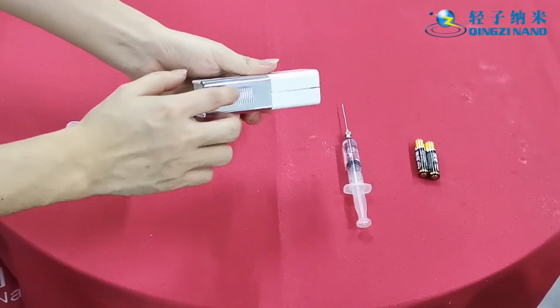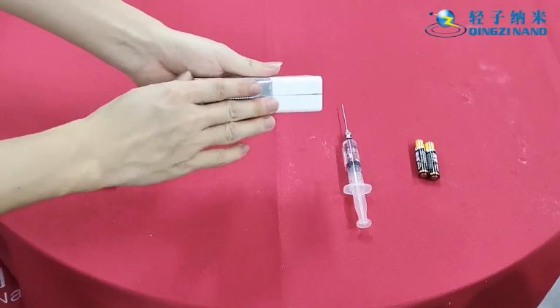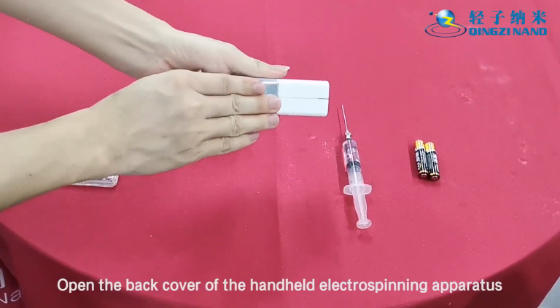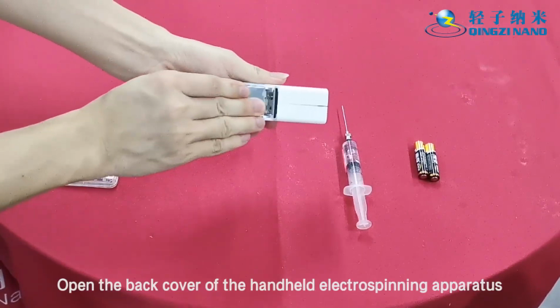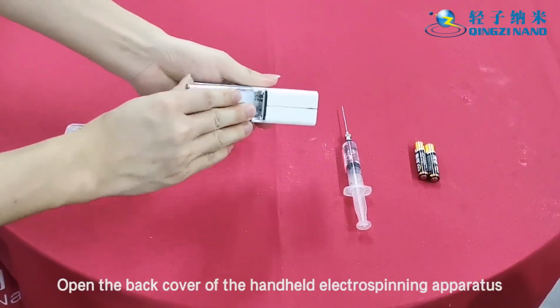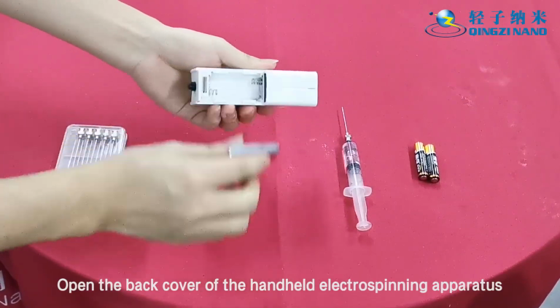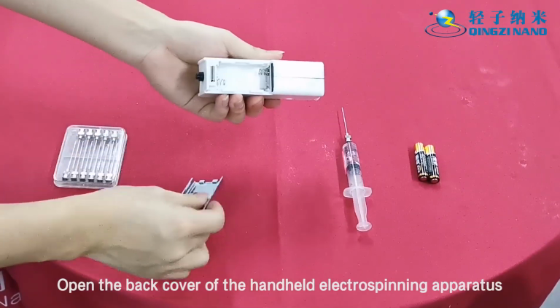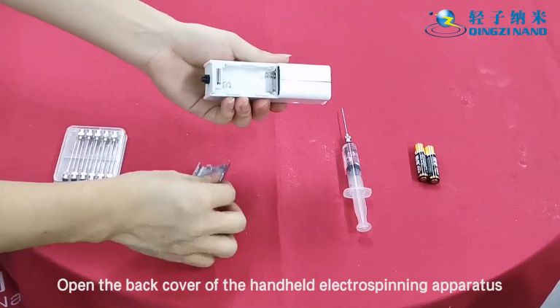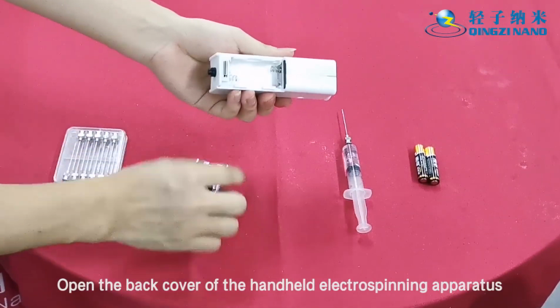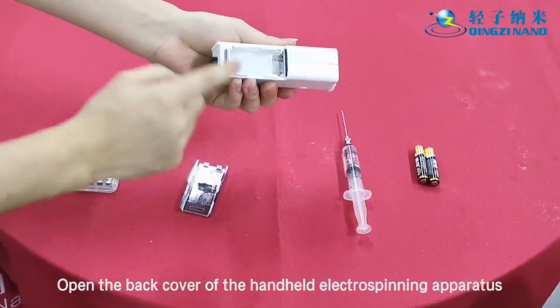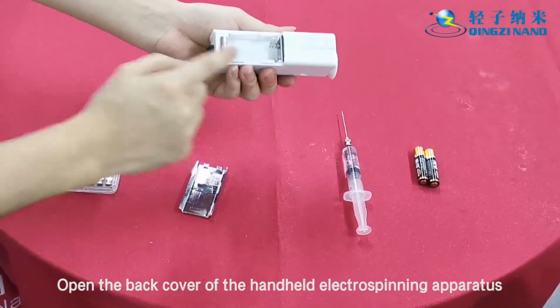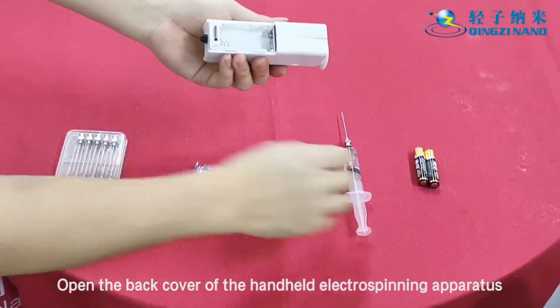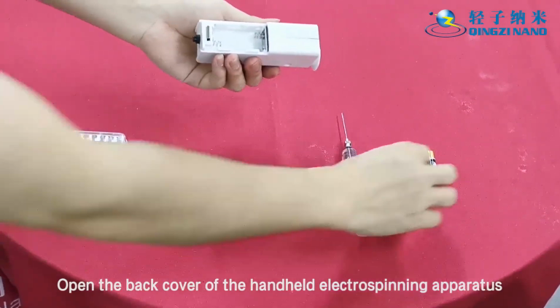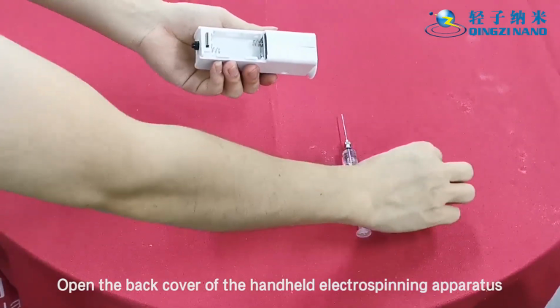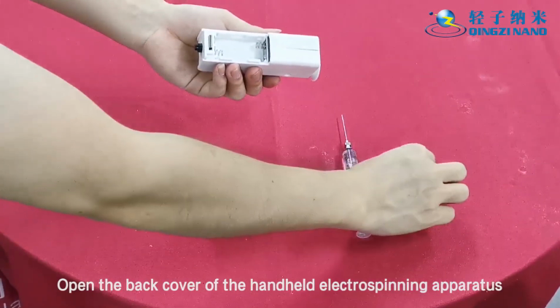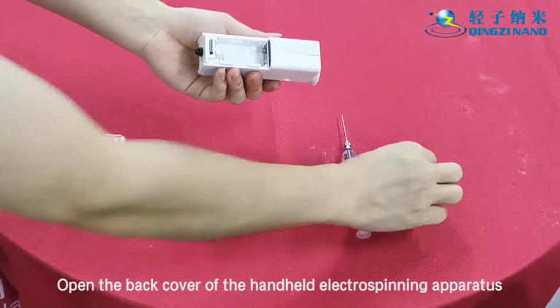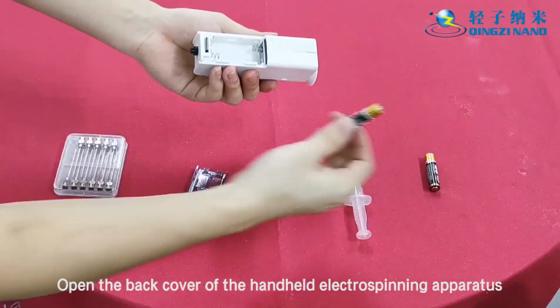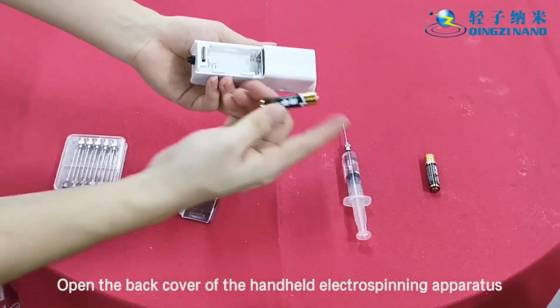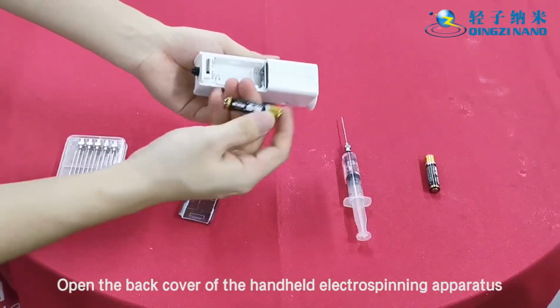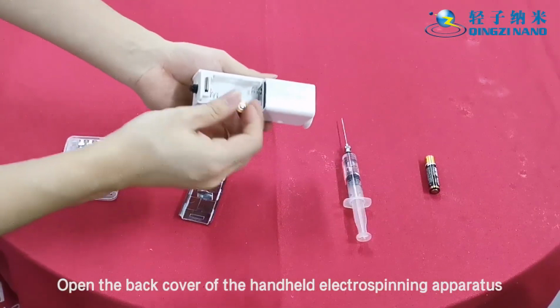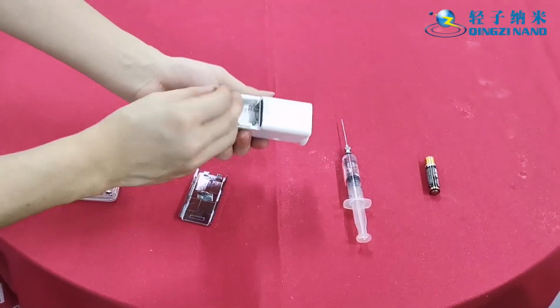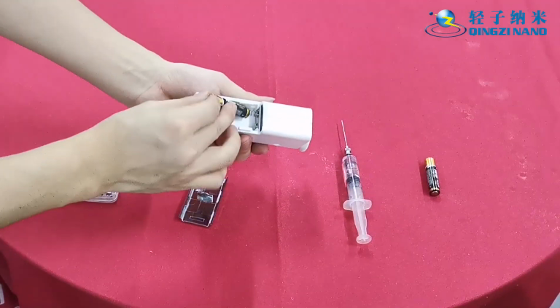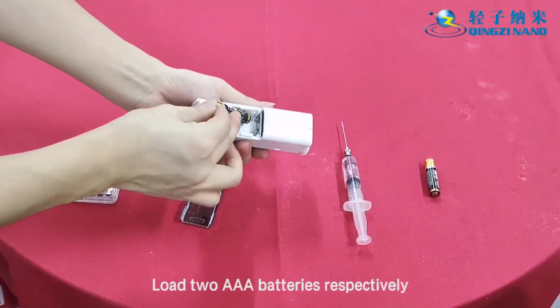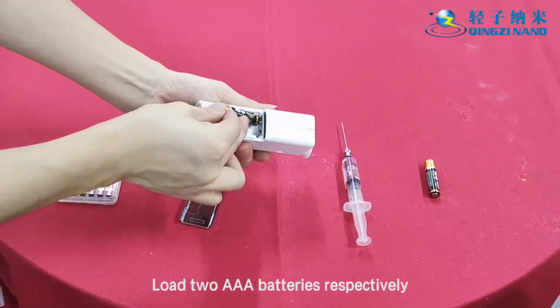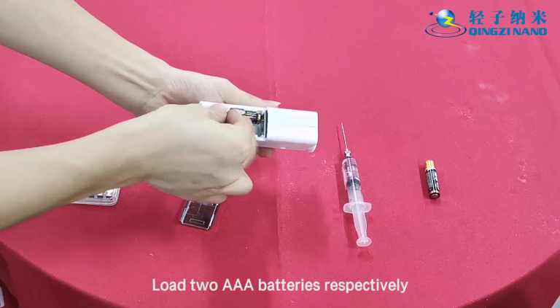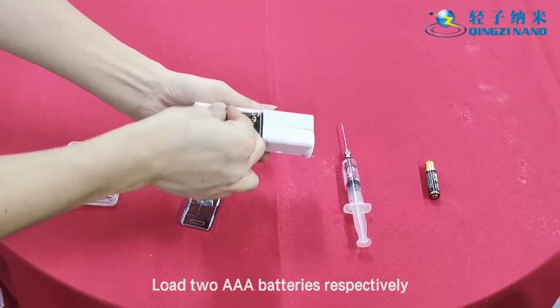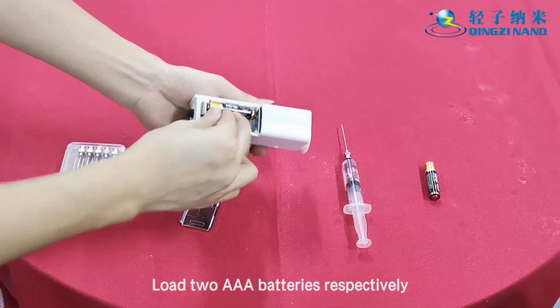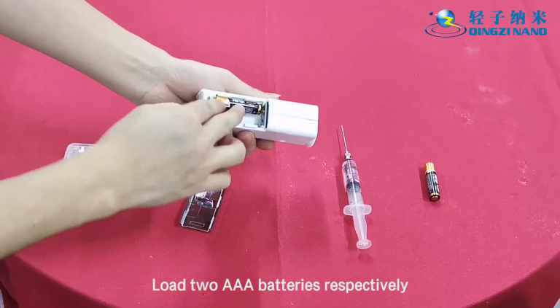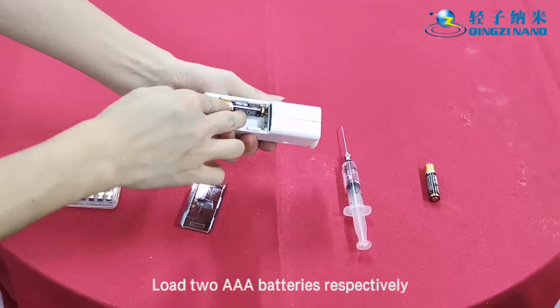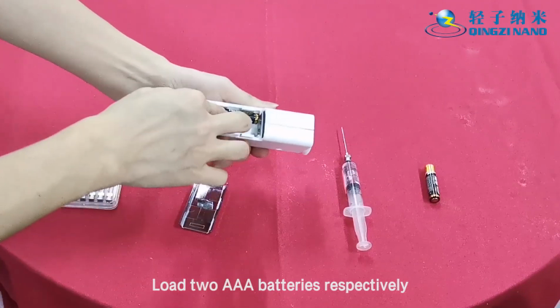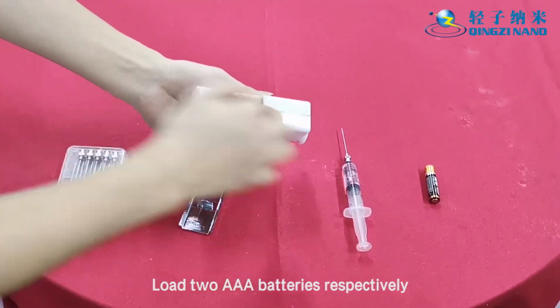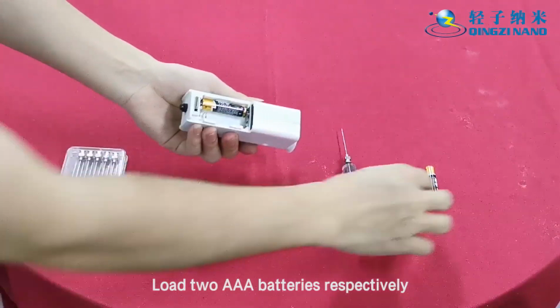Open the back cover of the handheld electrospinning apparatus and load the 2 AAA batteries respectively.